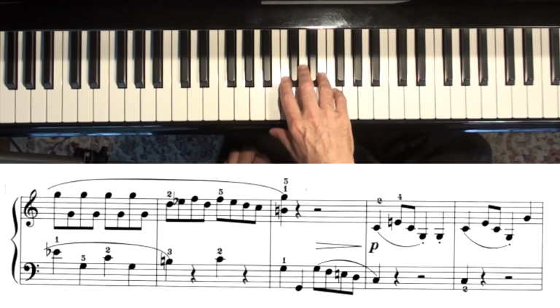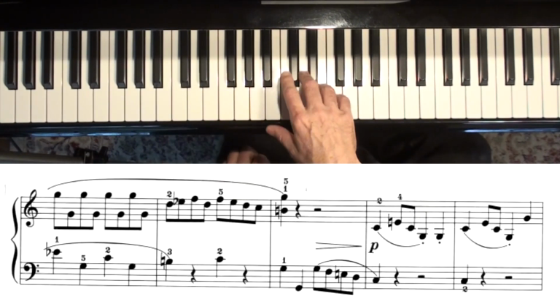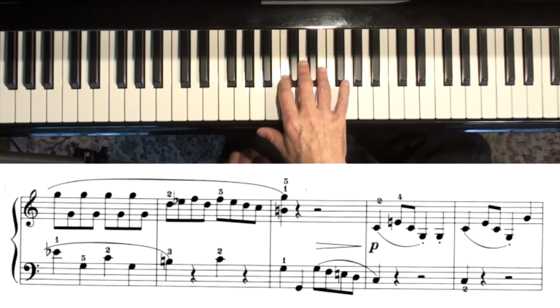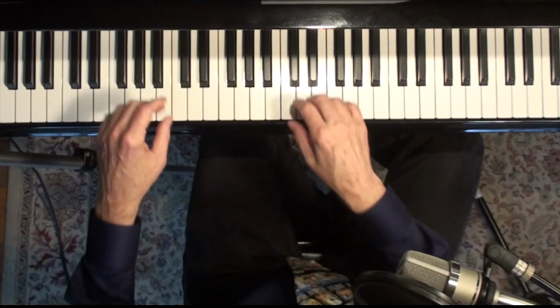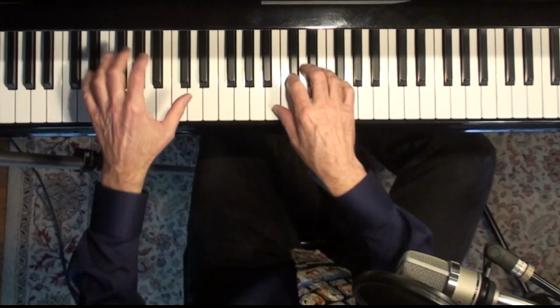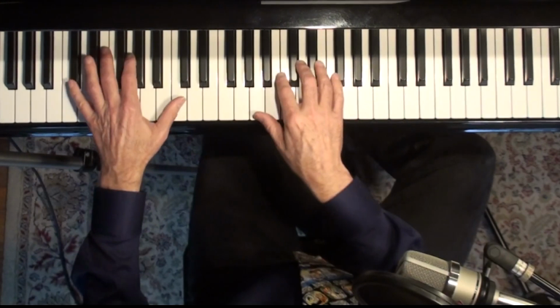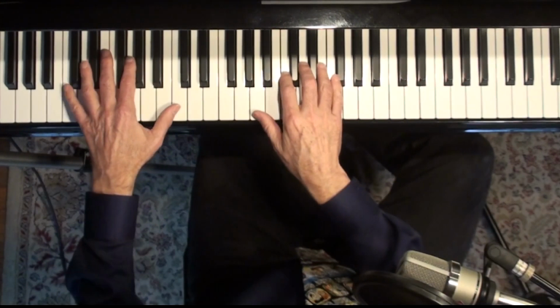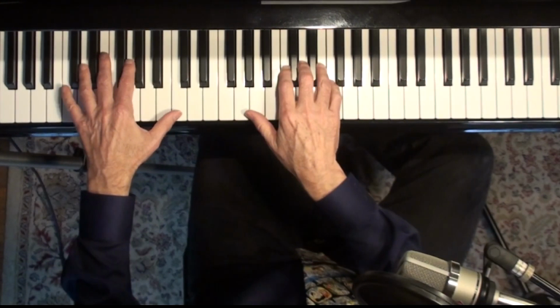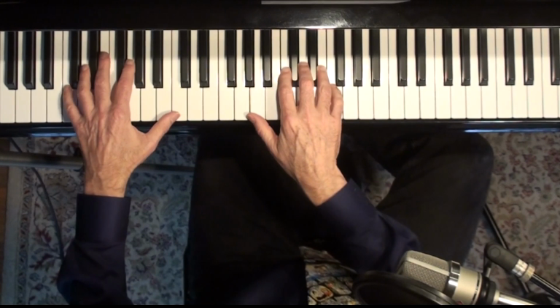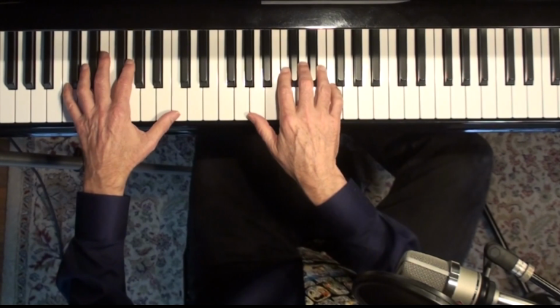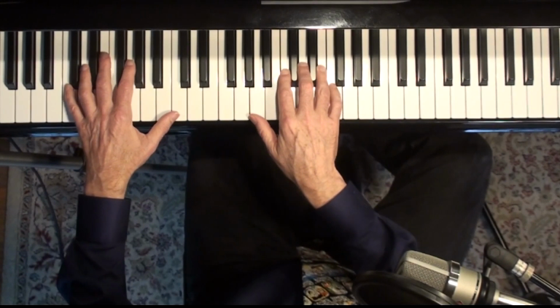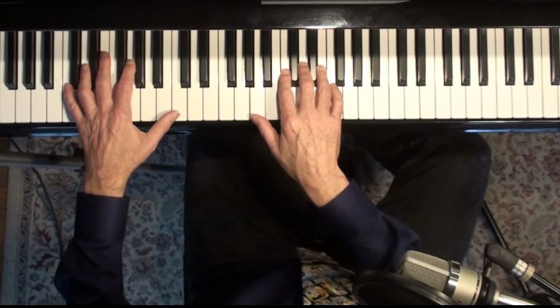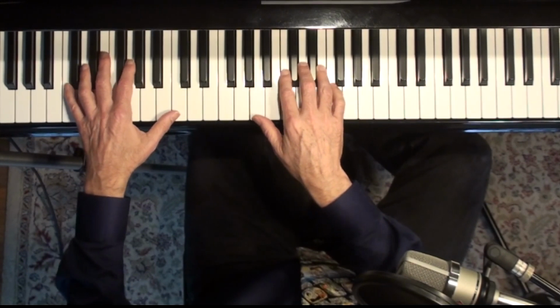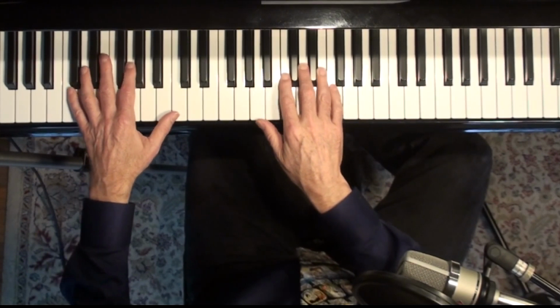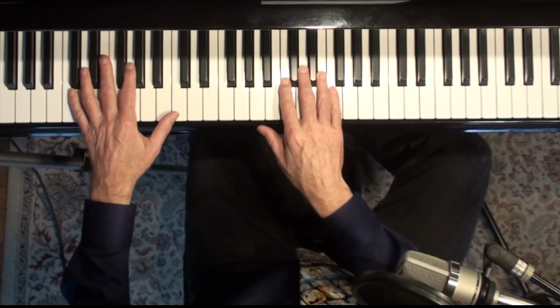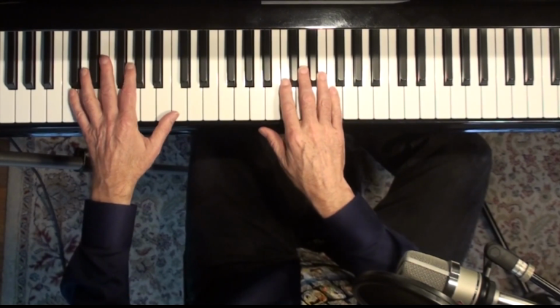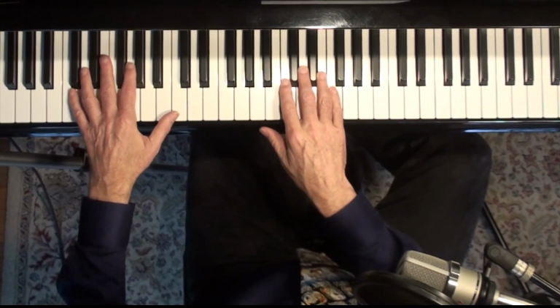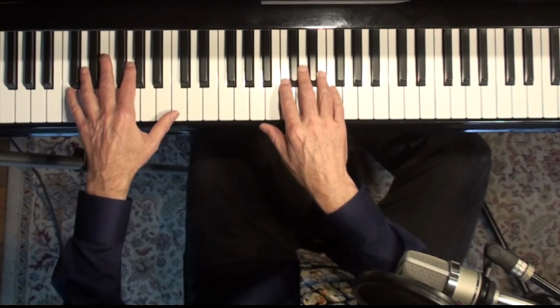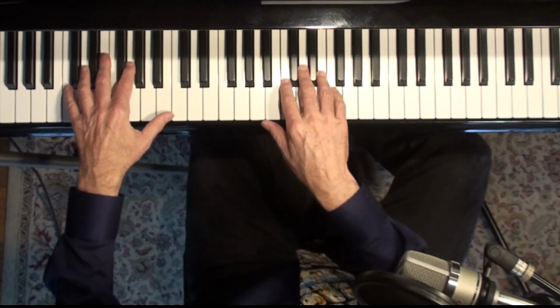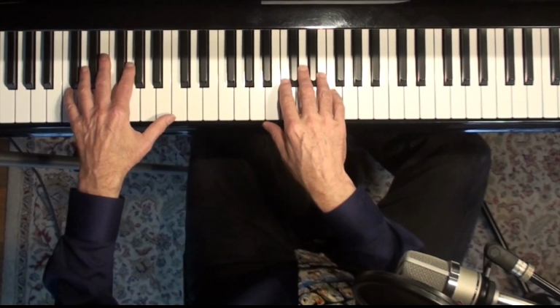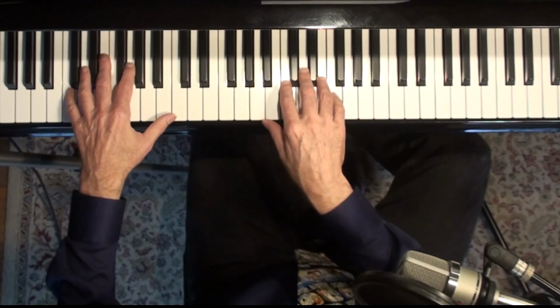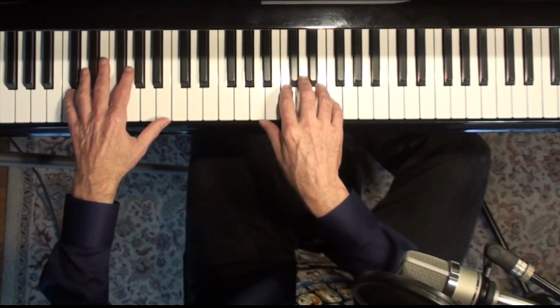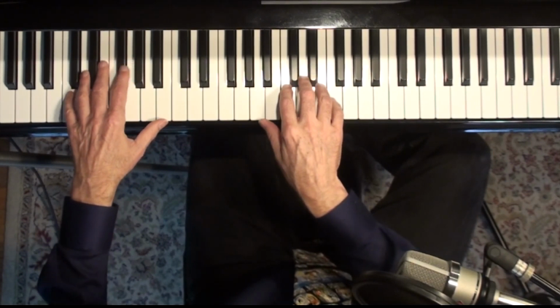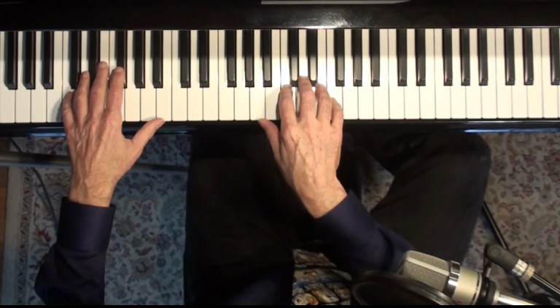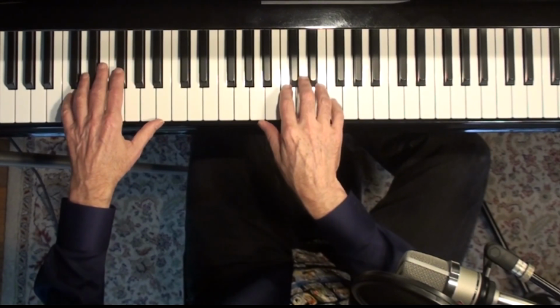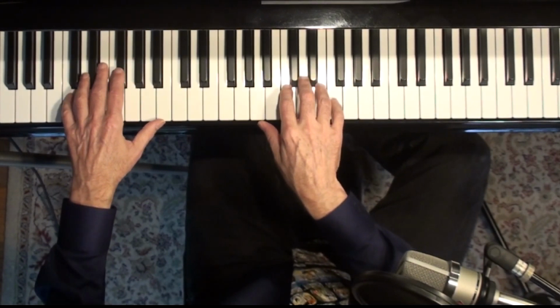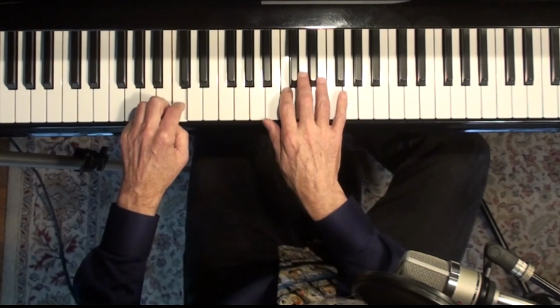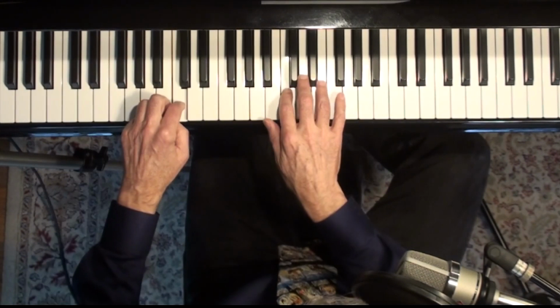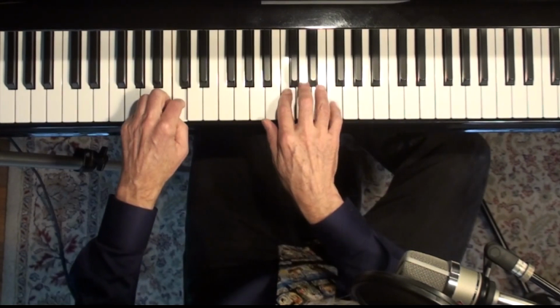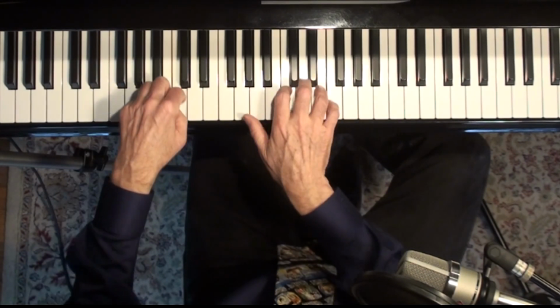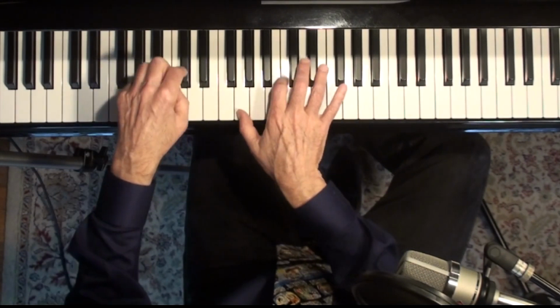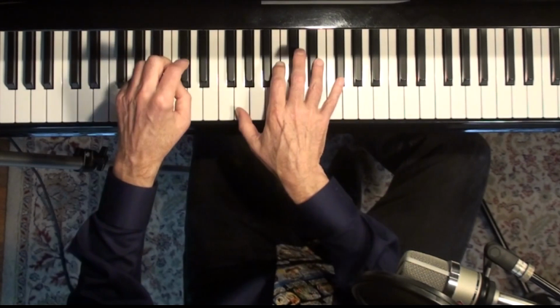Here we are at the main theme again. Pretty easy.